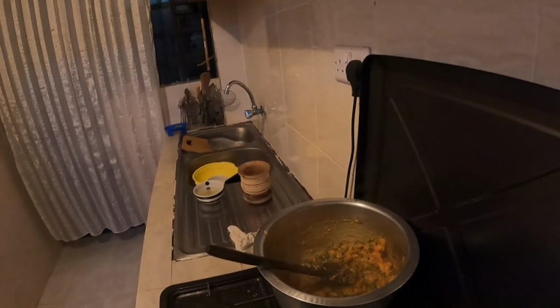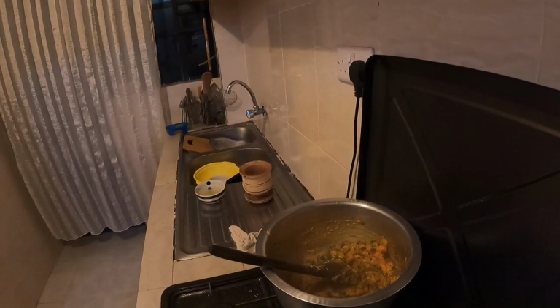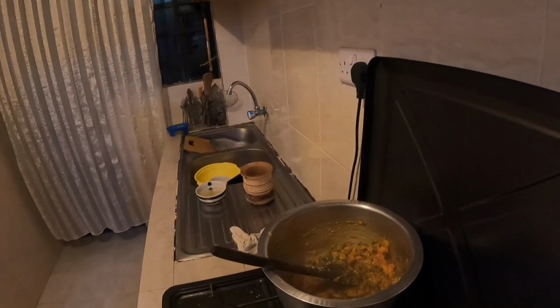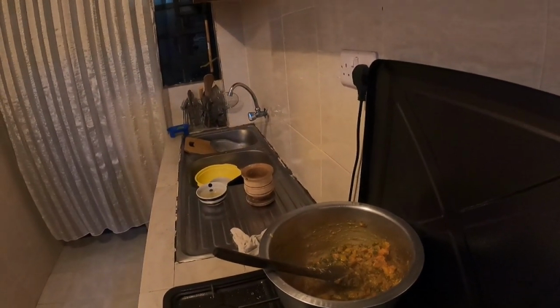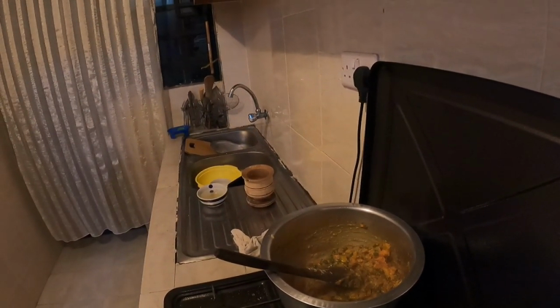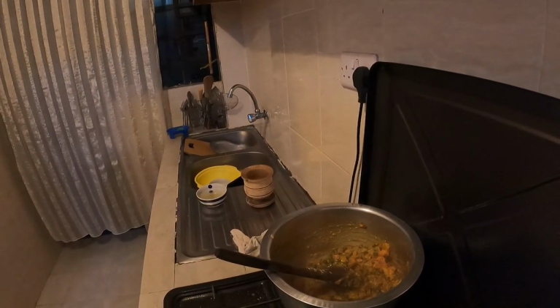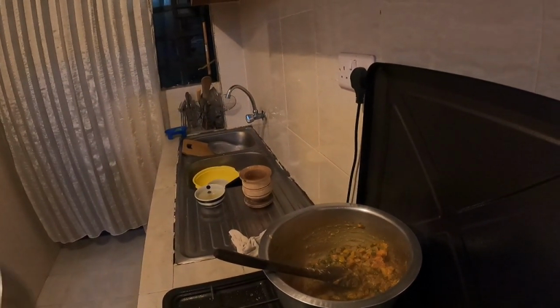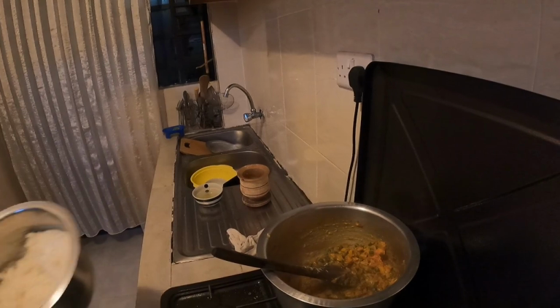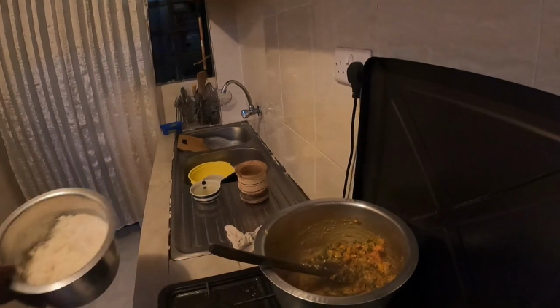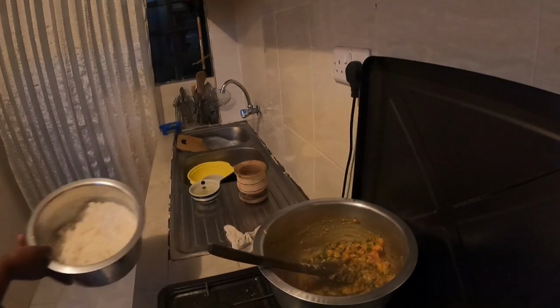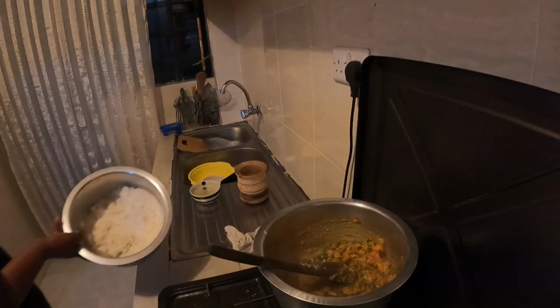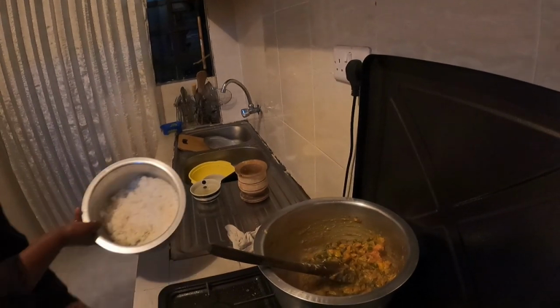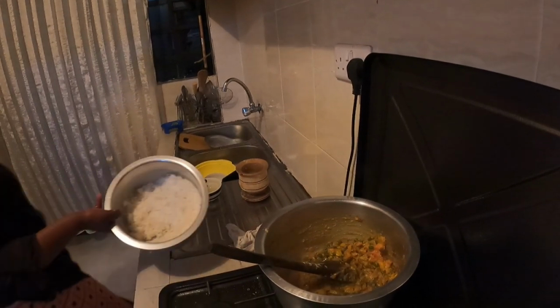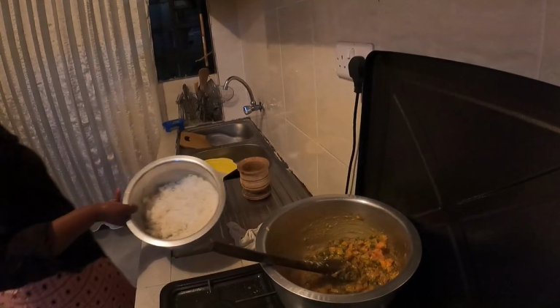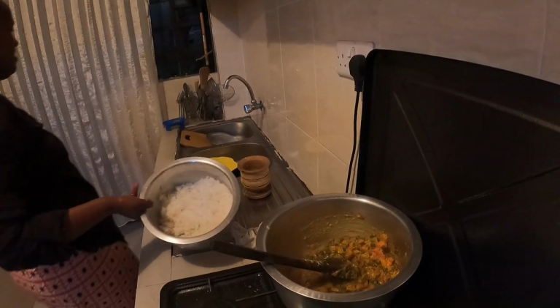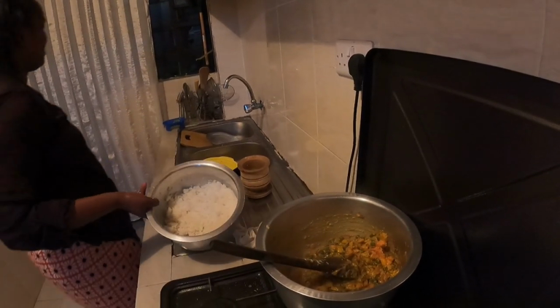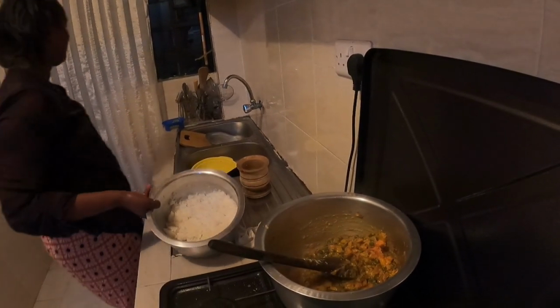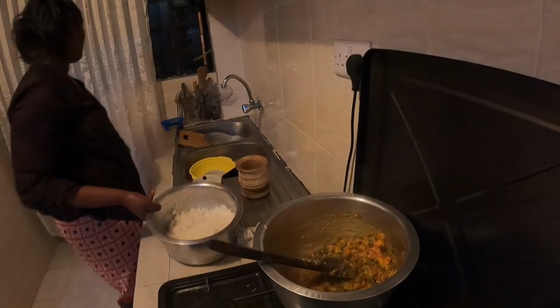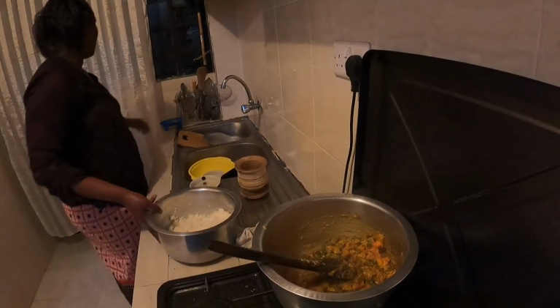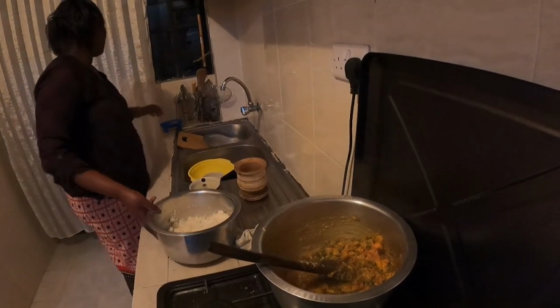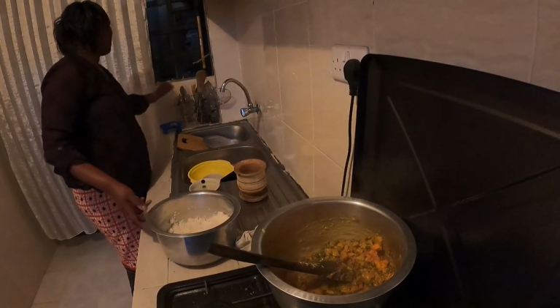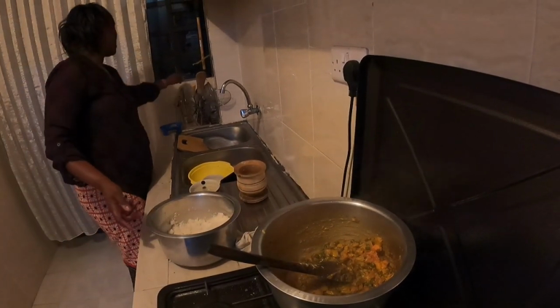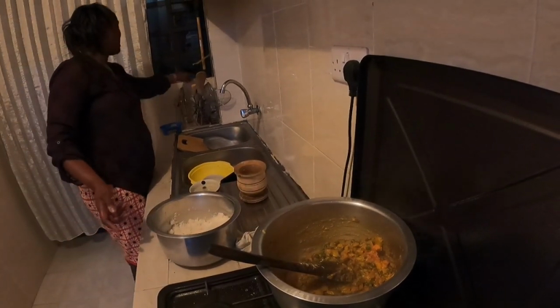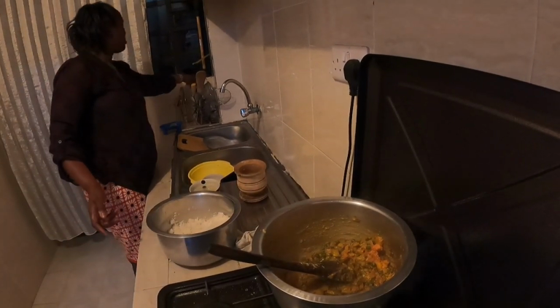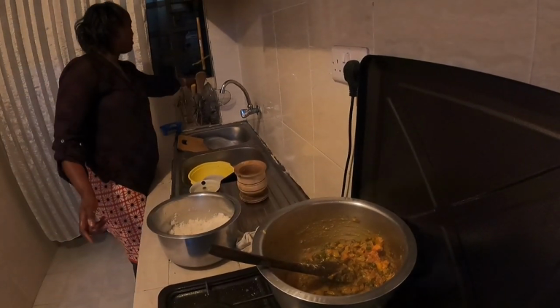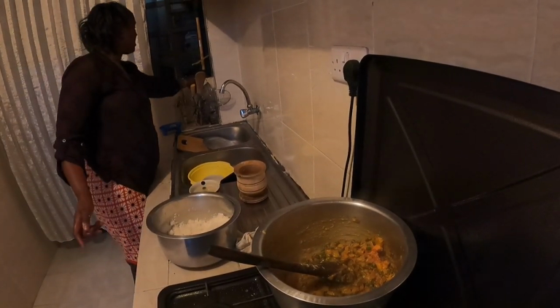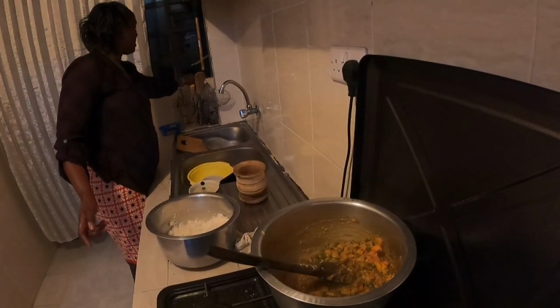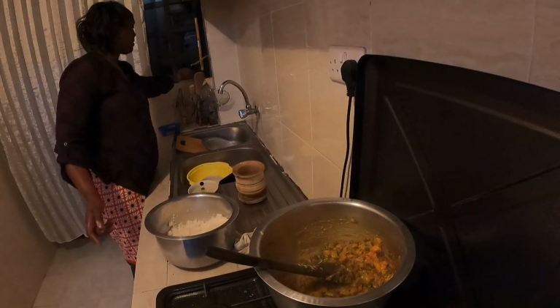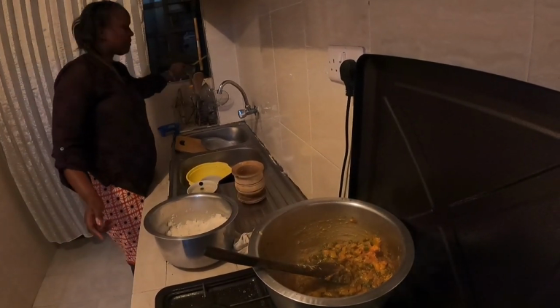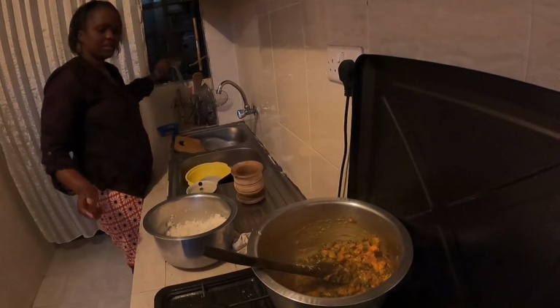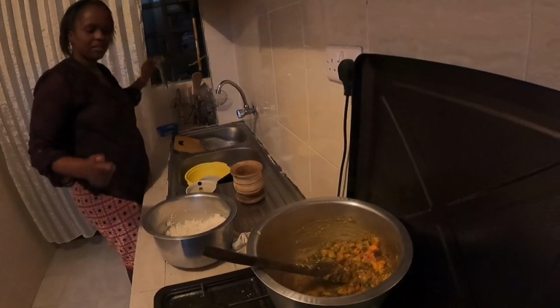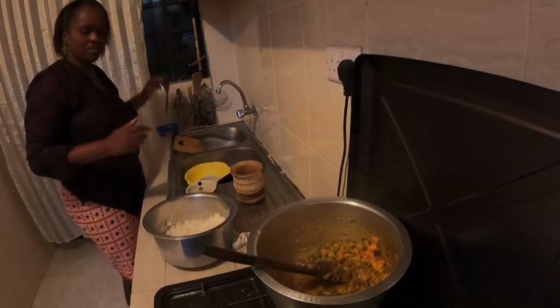Now we come to our rice. I don't know why it got a bit sticky — it's become challenging.